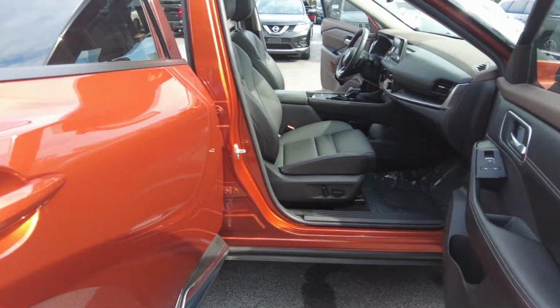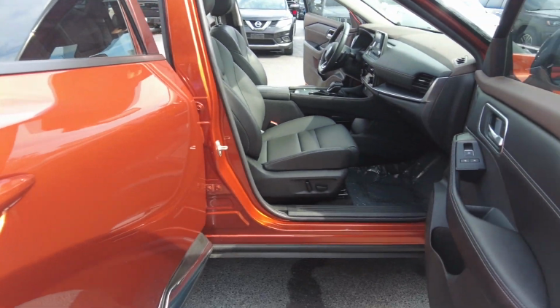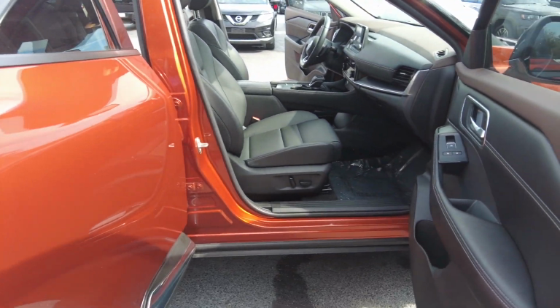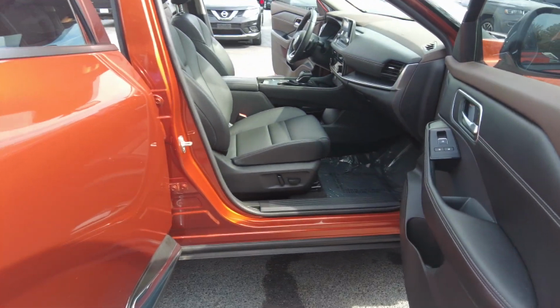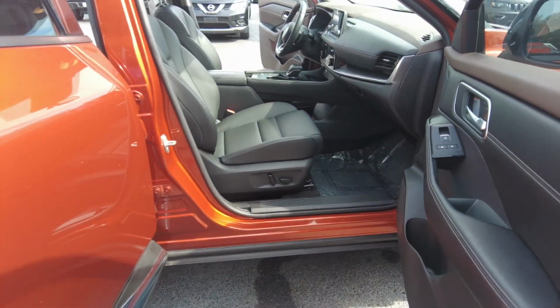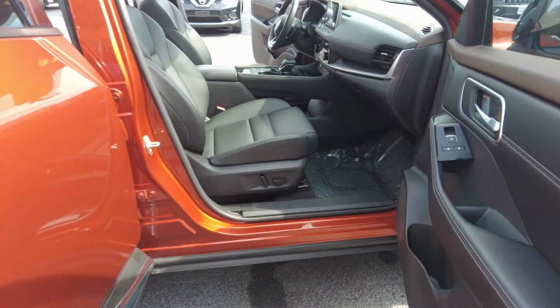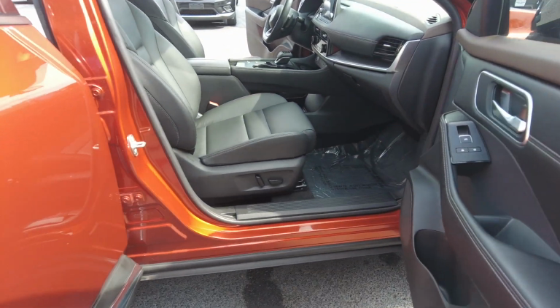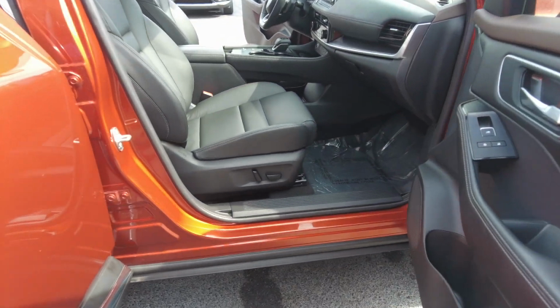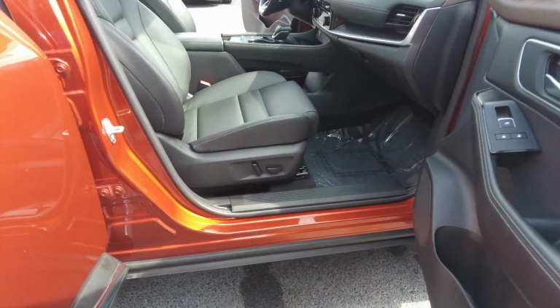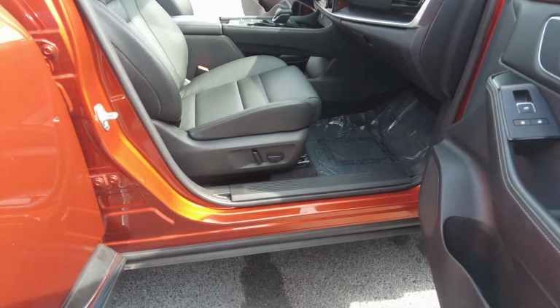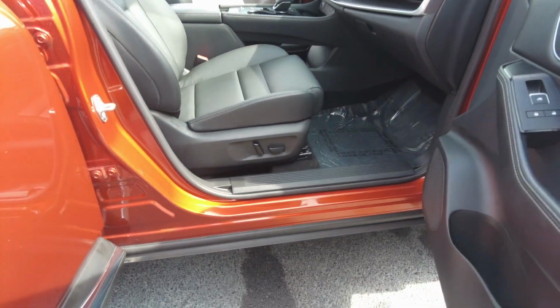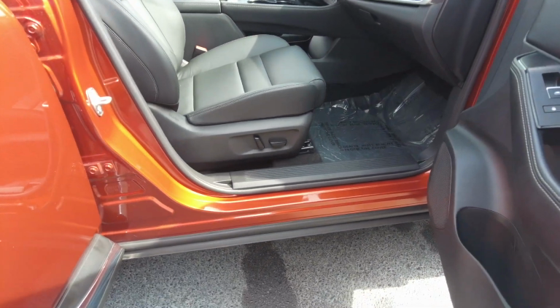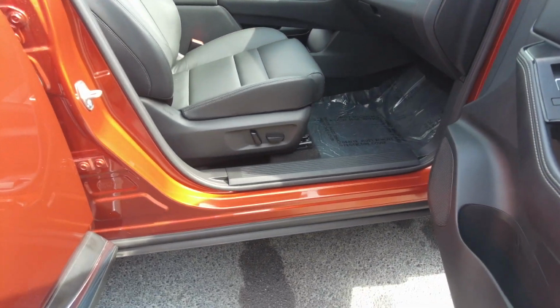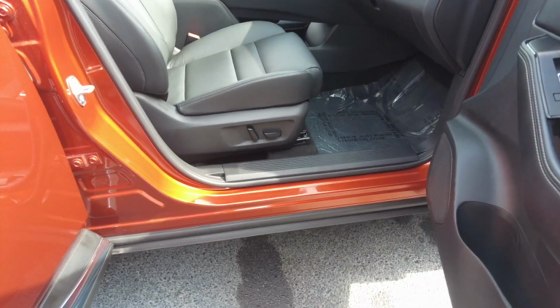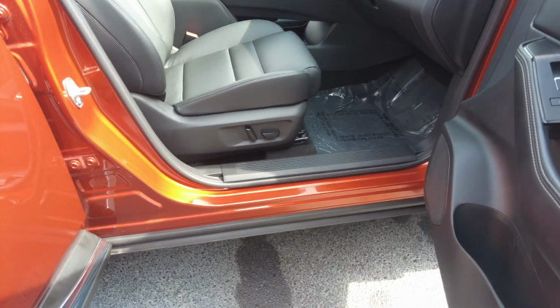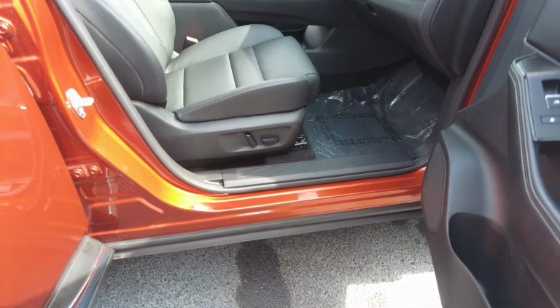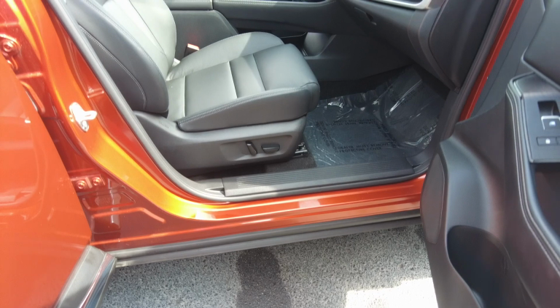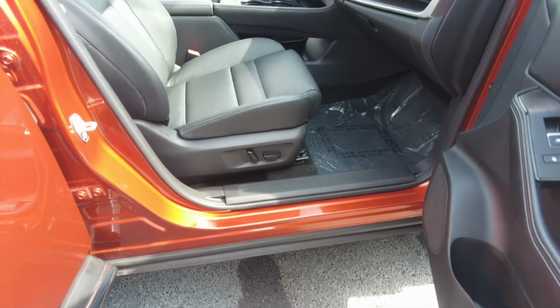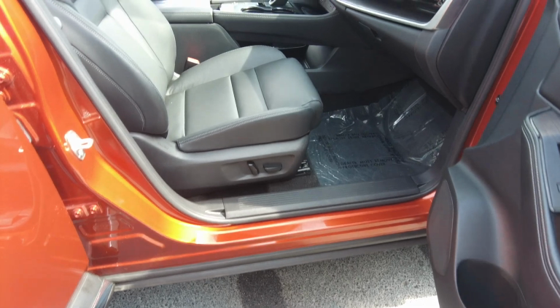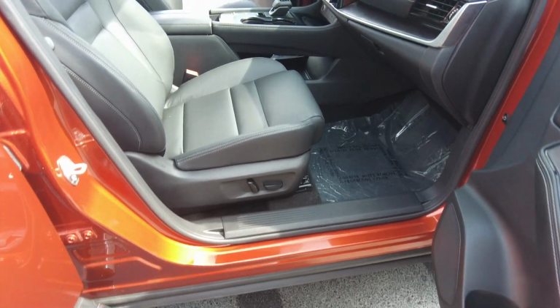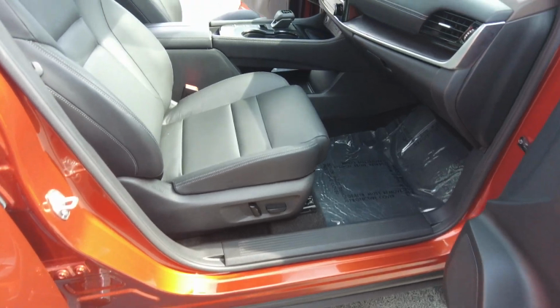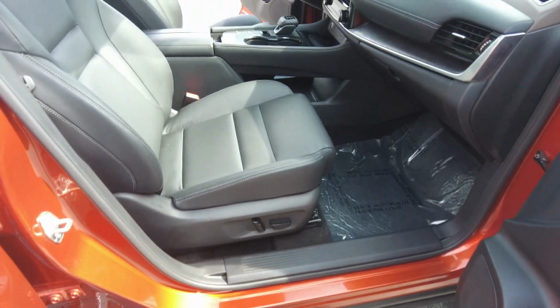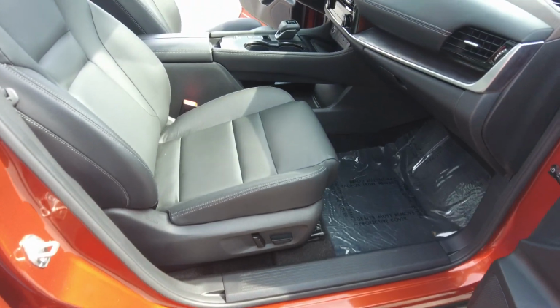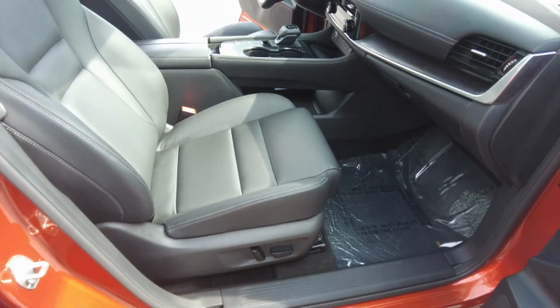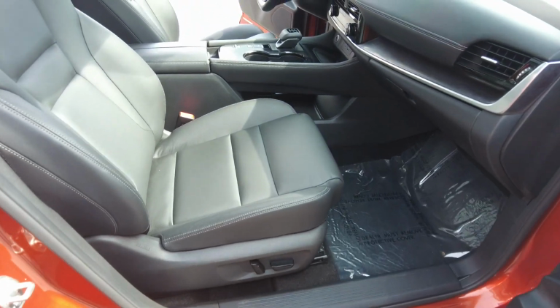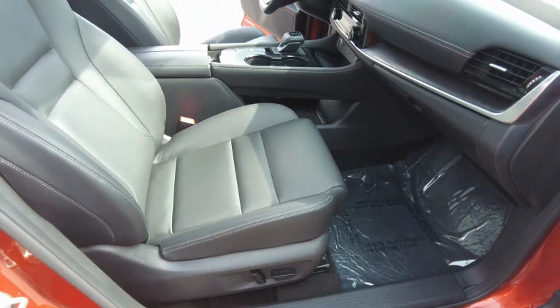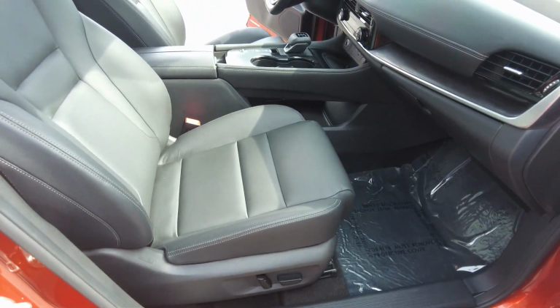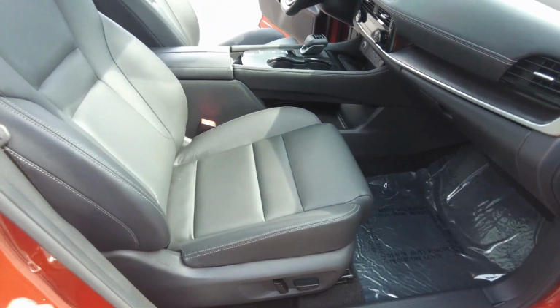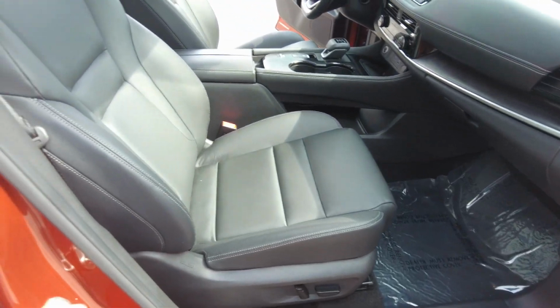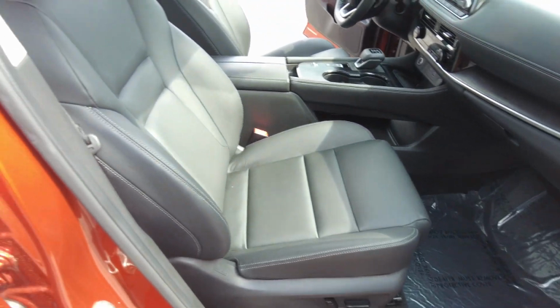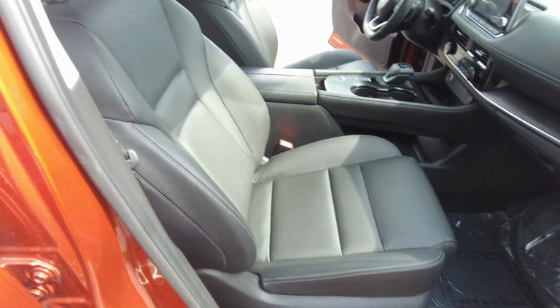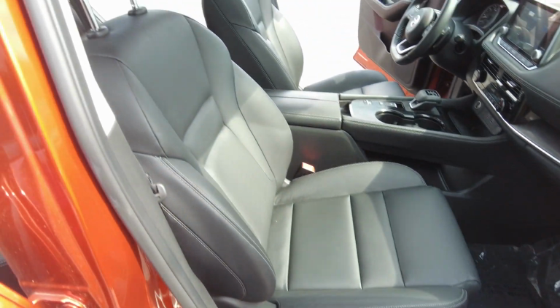It does have a power passenger seat. It is in black leather.